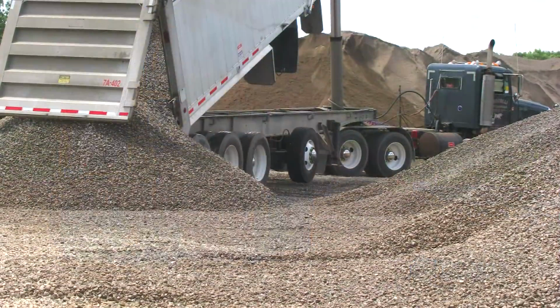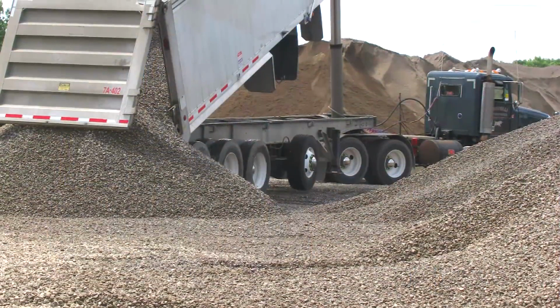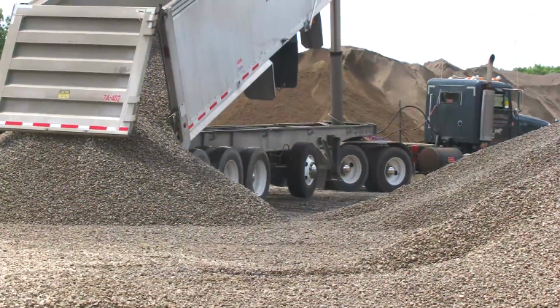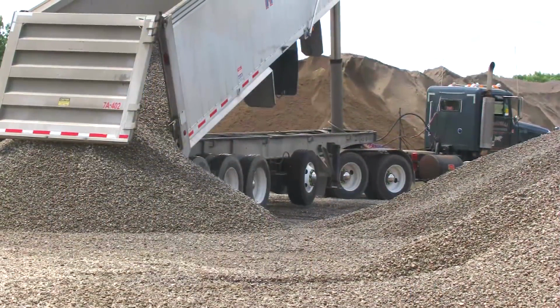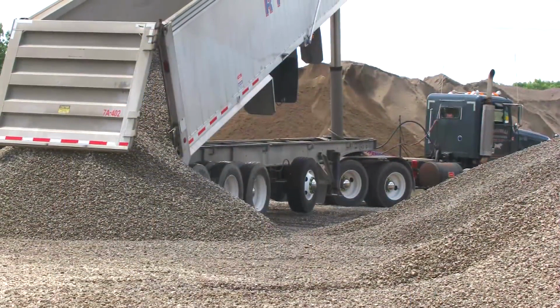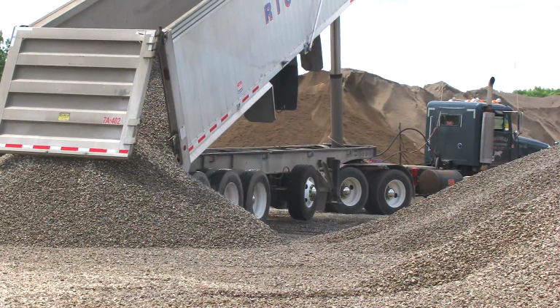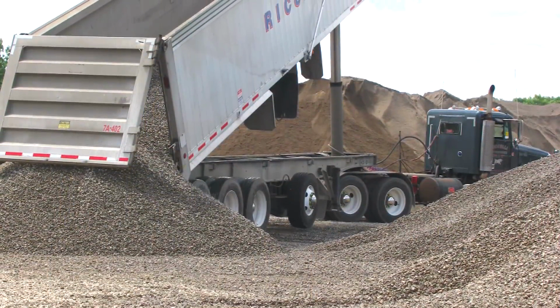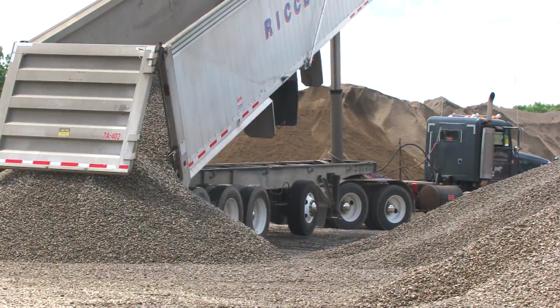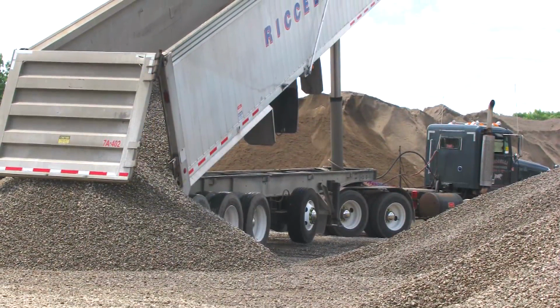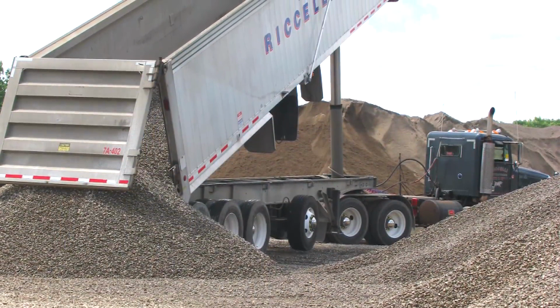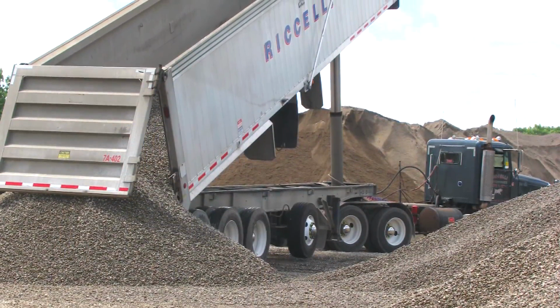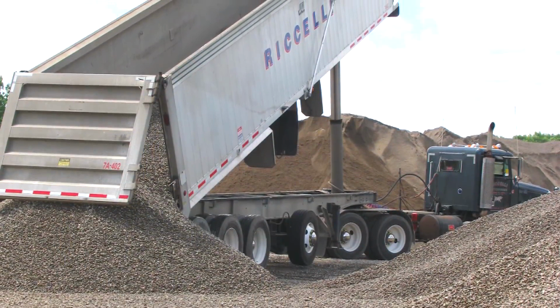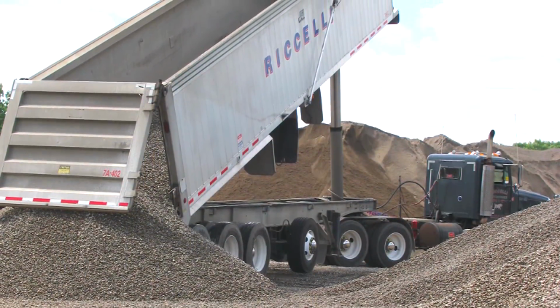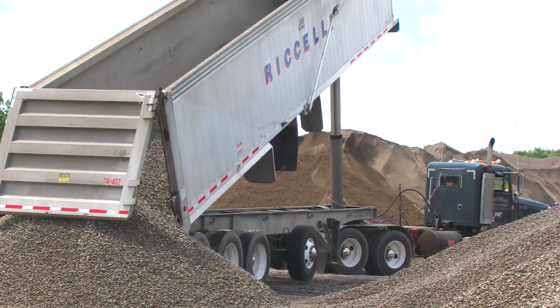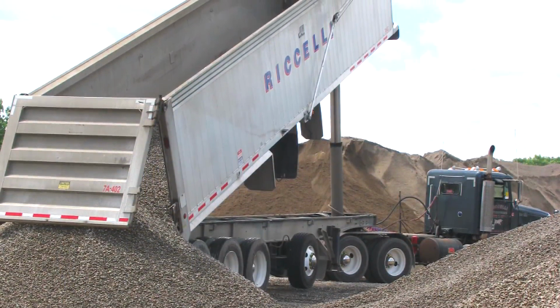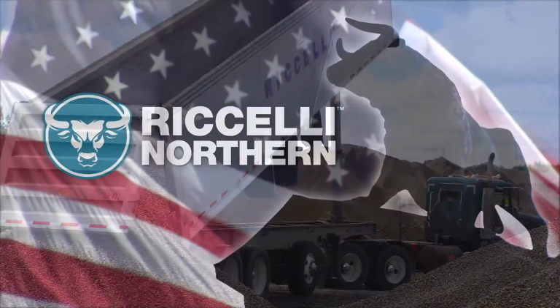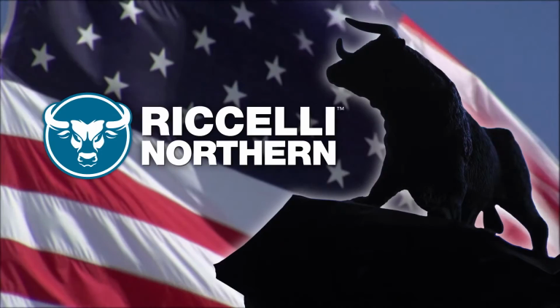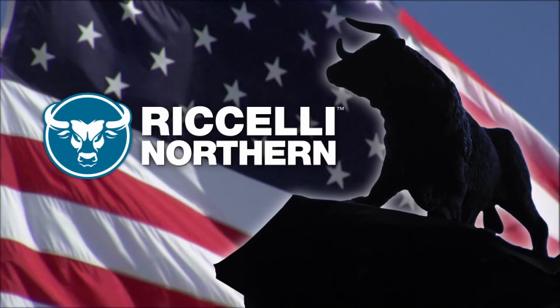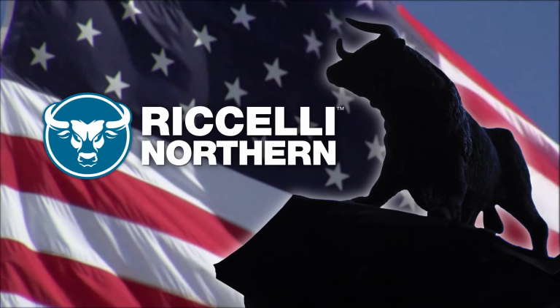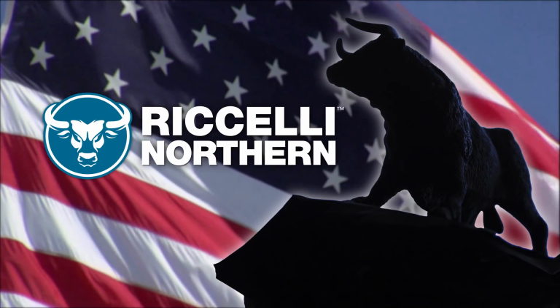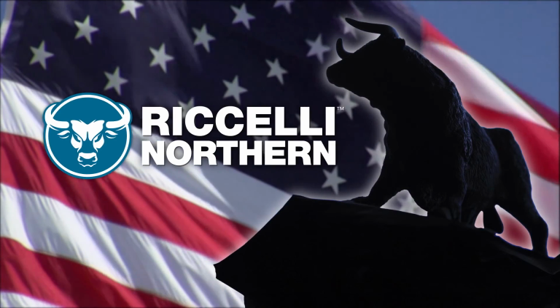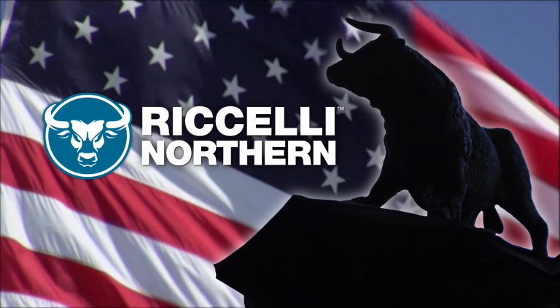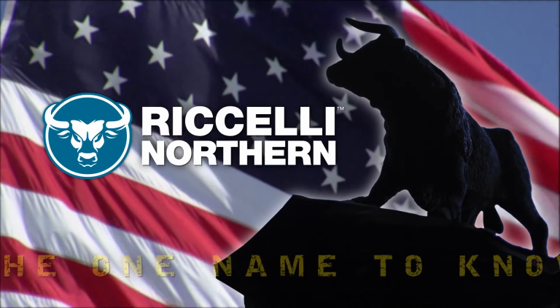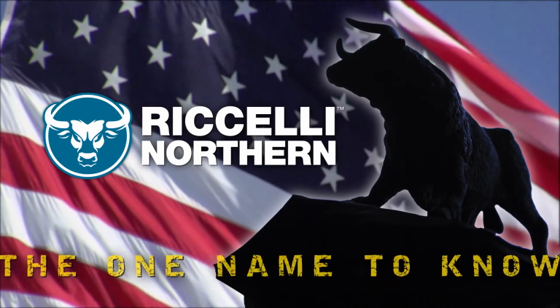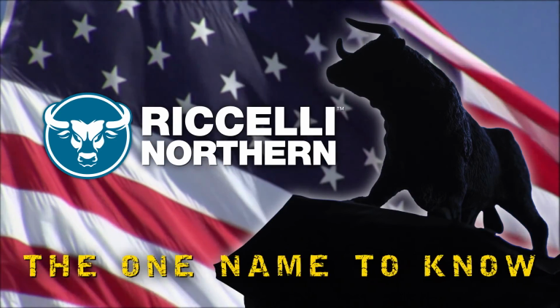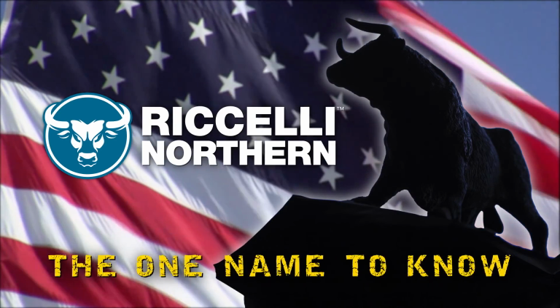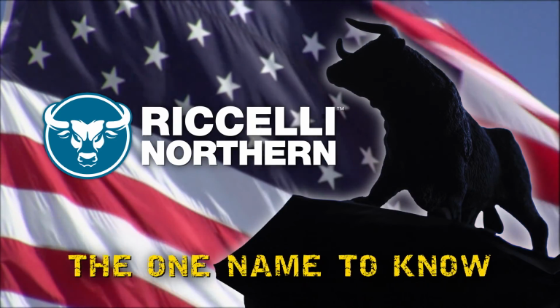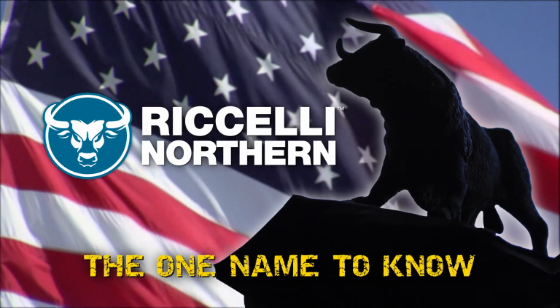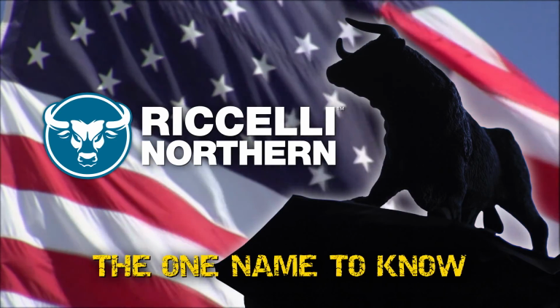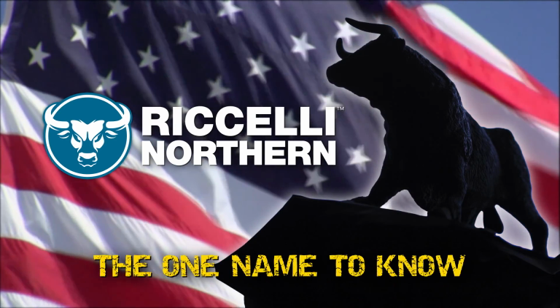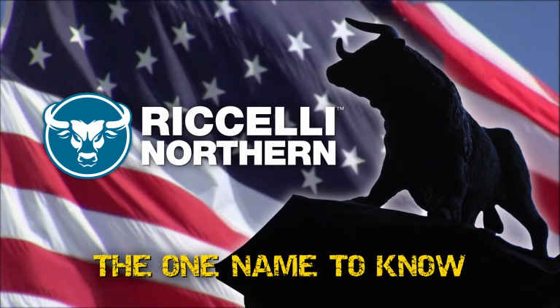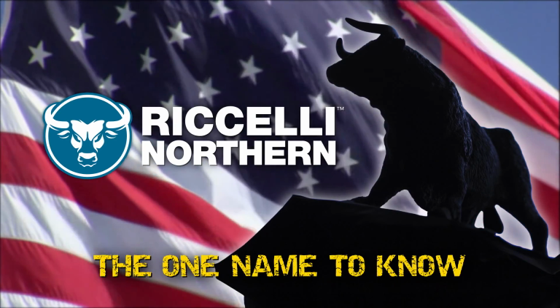The choices are simply too numerous to mention, but rest assured, Roselli Northern is the one name to know for aggregates of all kinds.